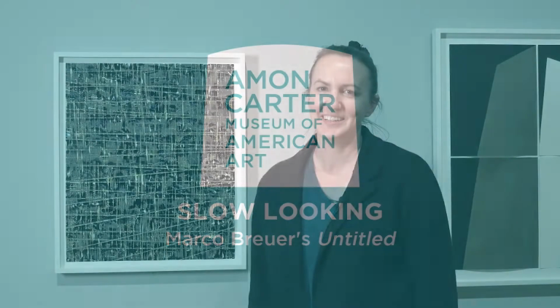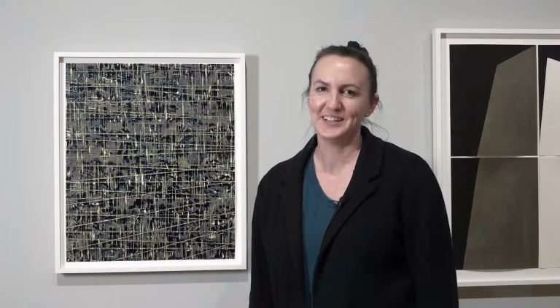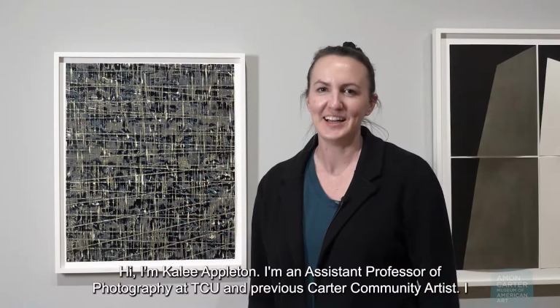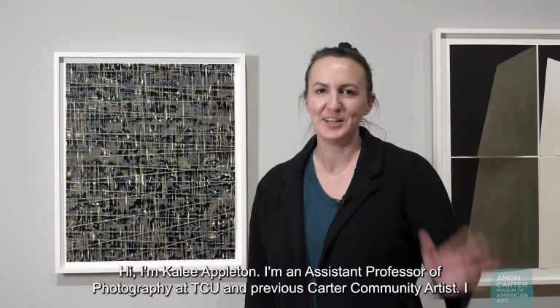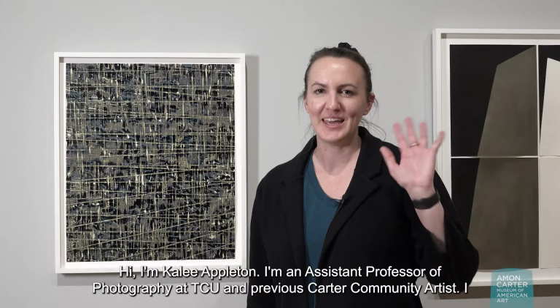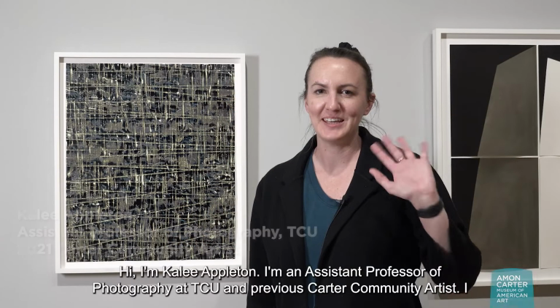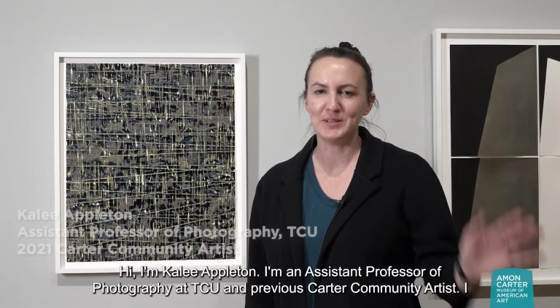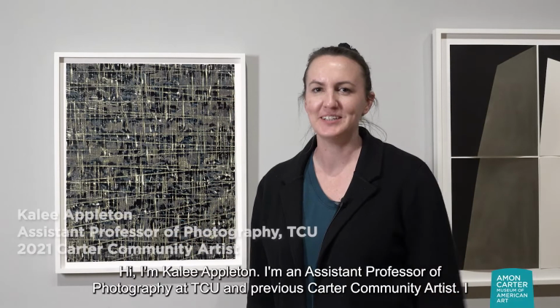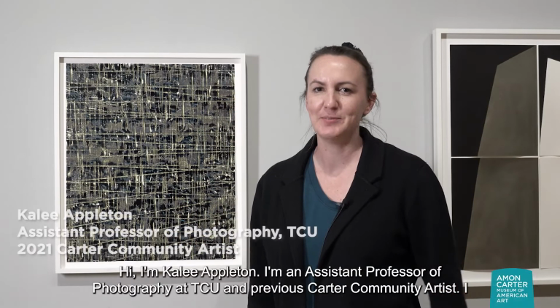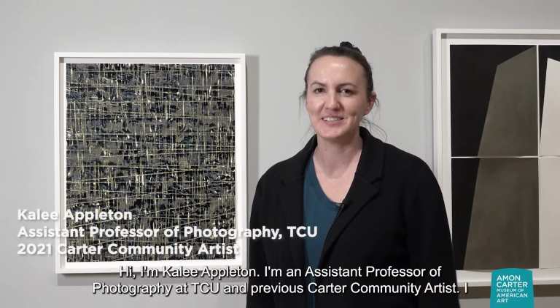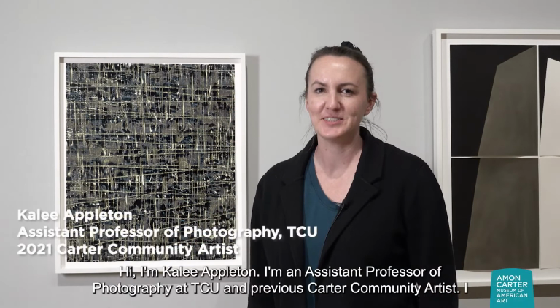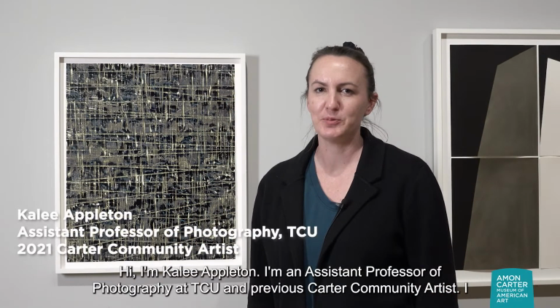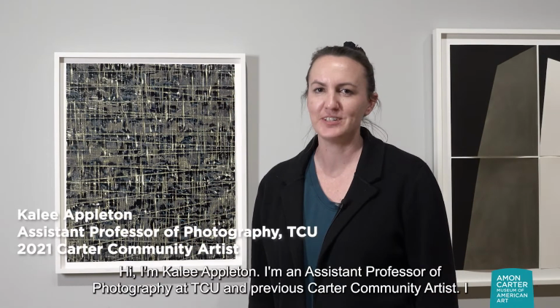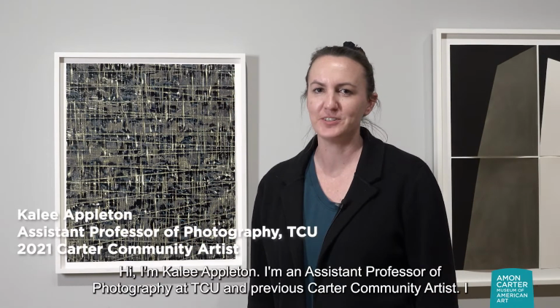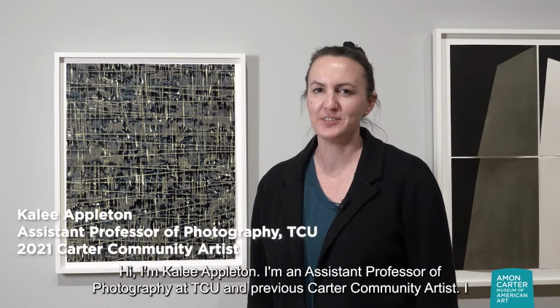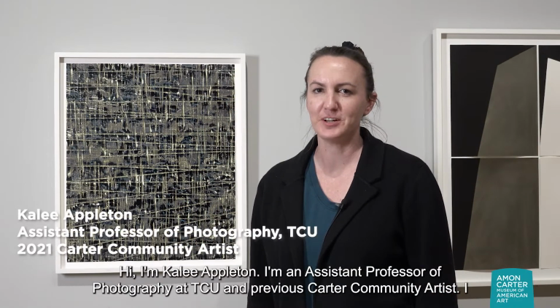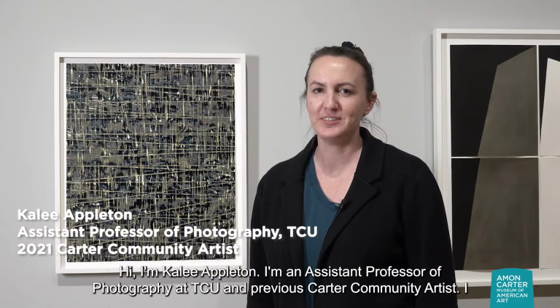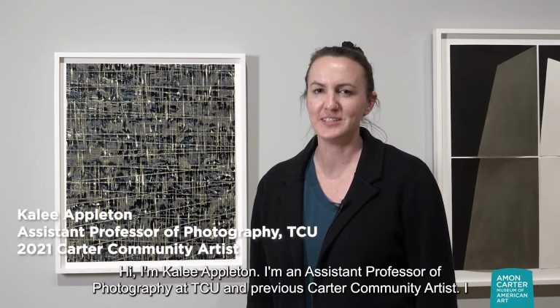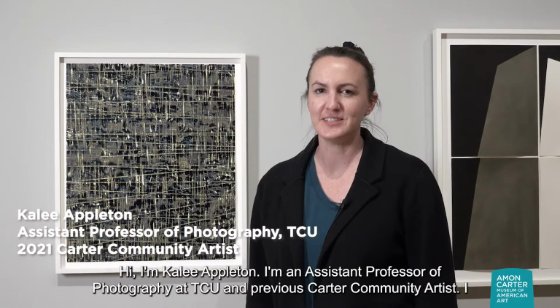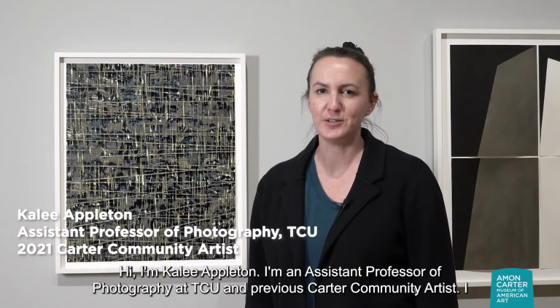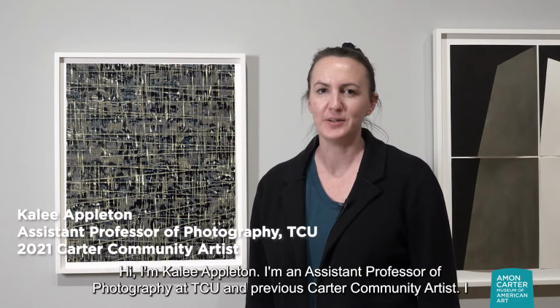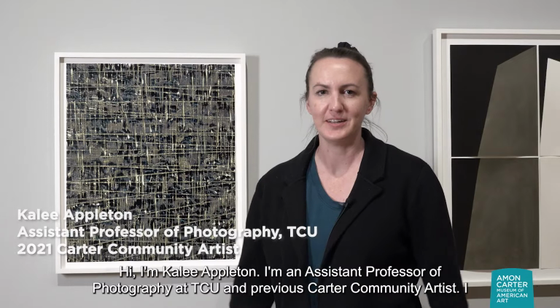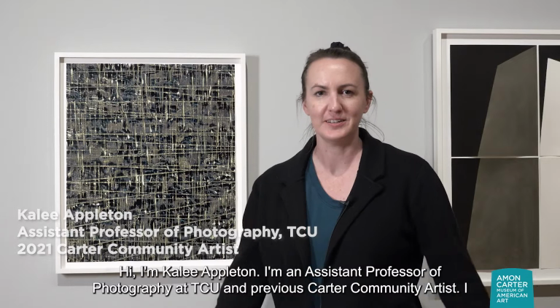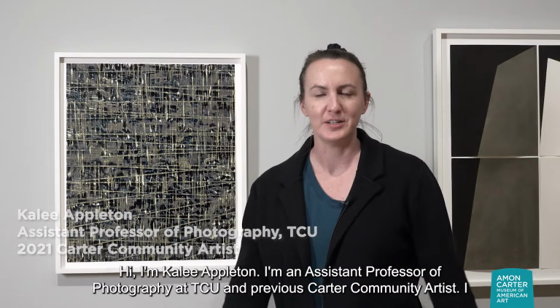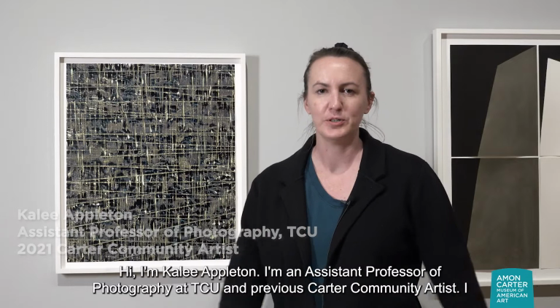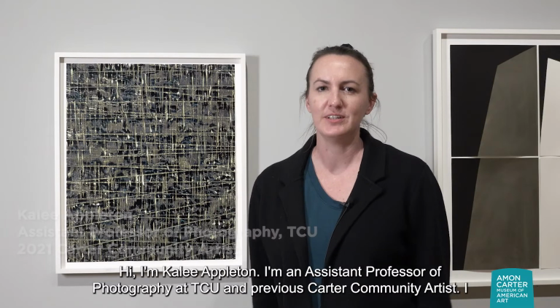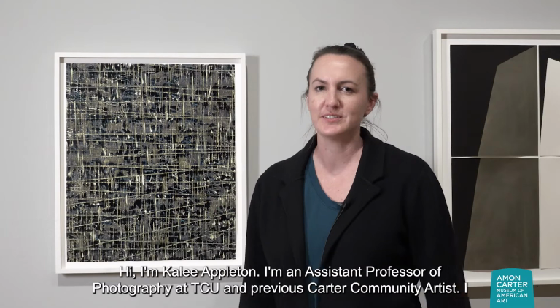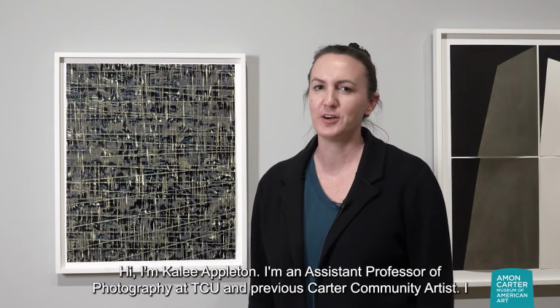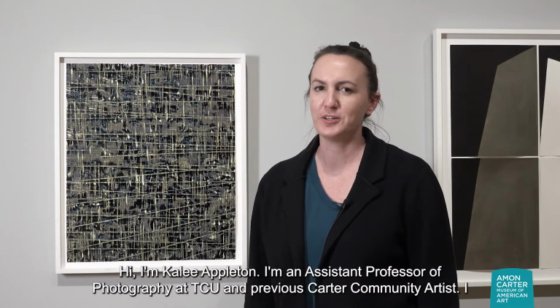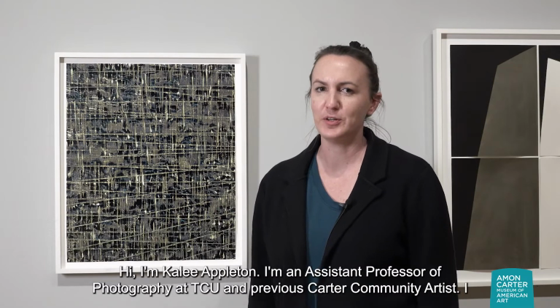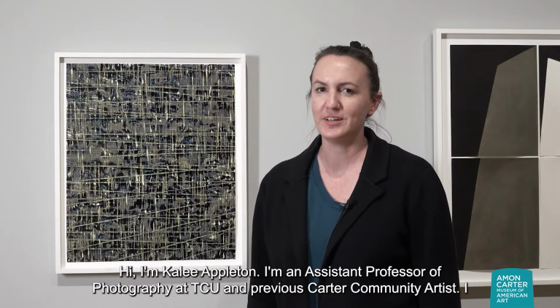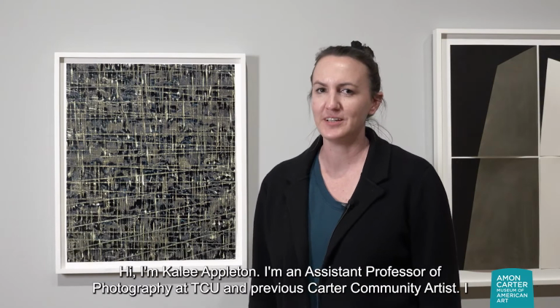Hi, I'm Kaylee Appleton. I'm an assistant professor of photography at TCU and previous Carter community artist.